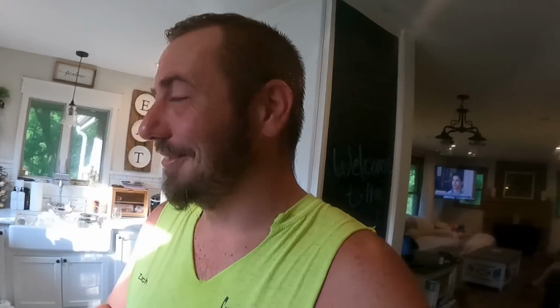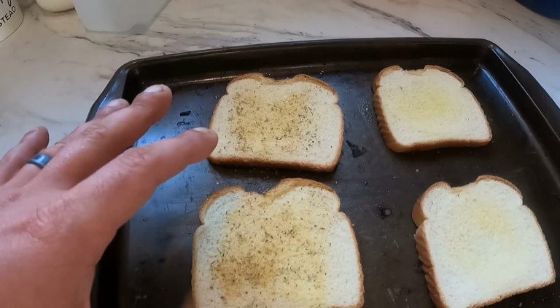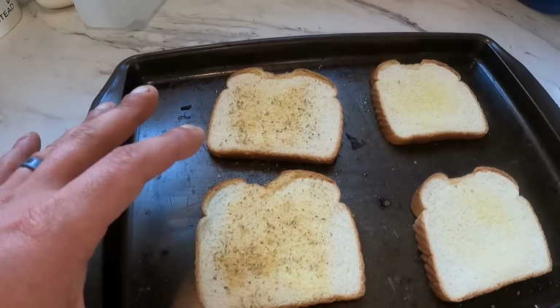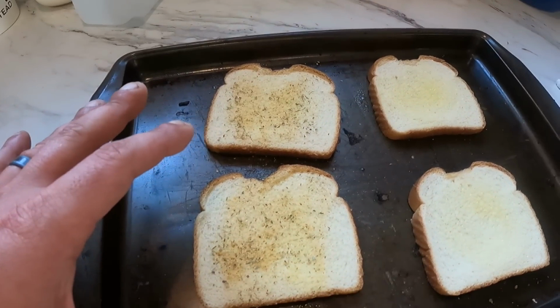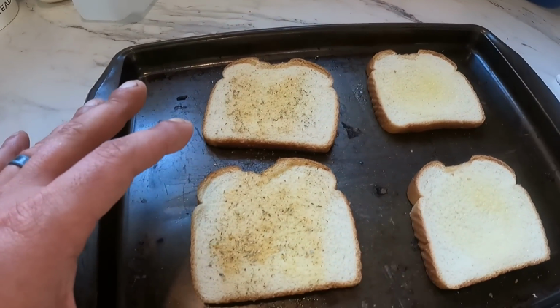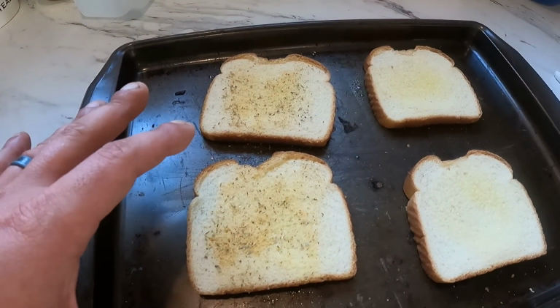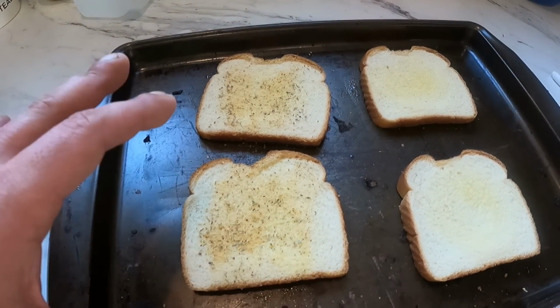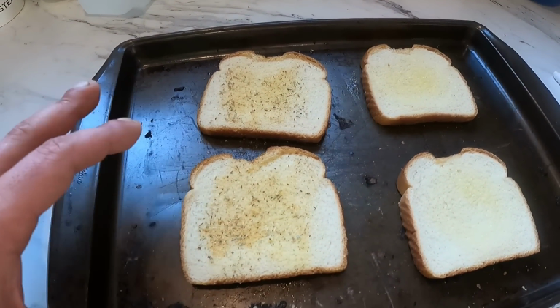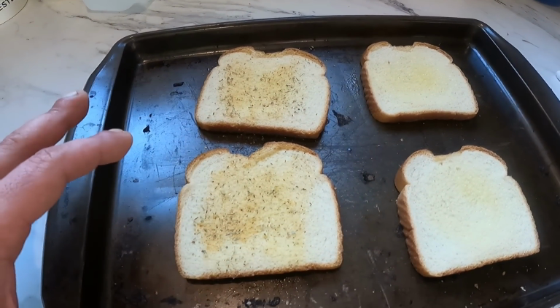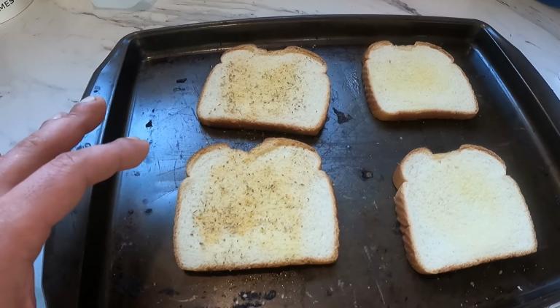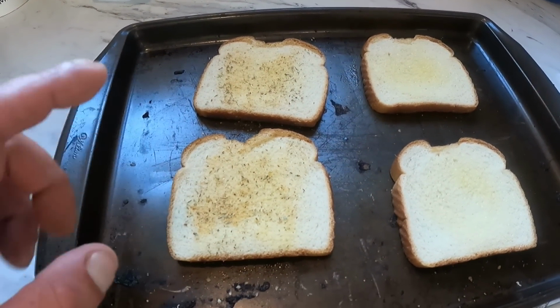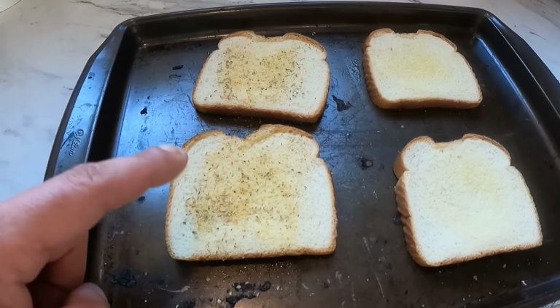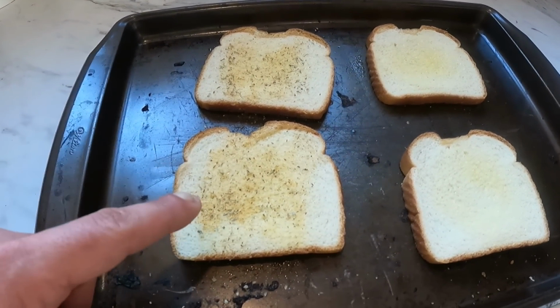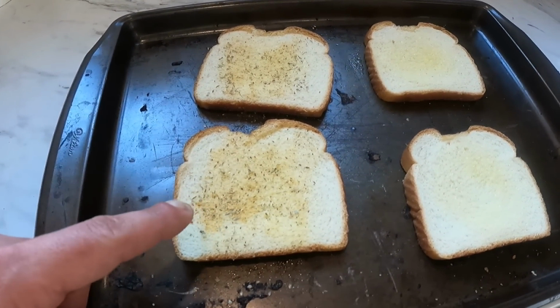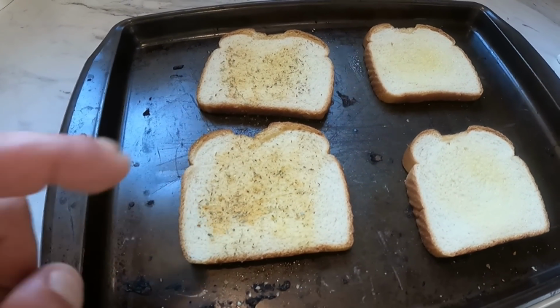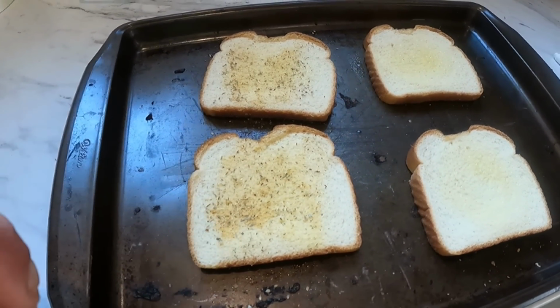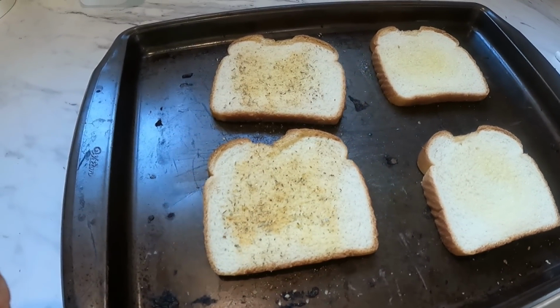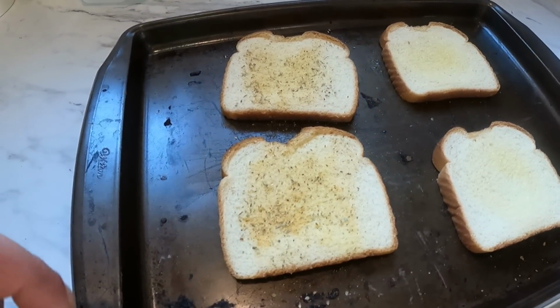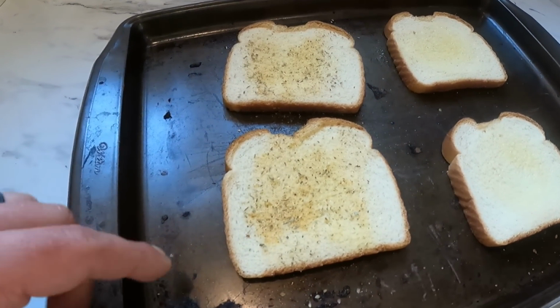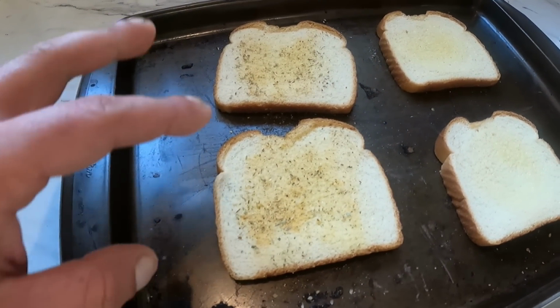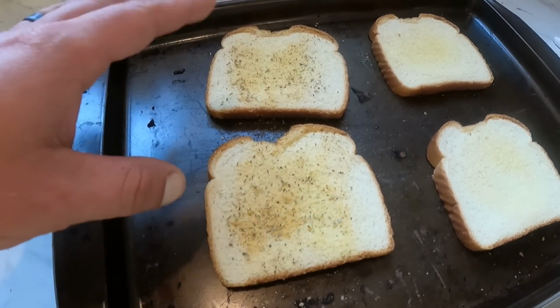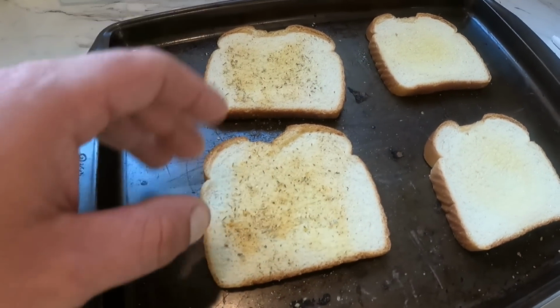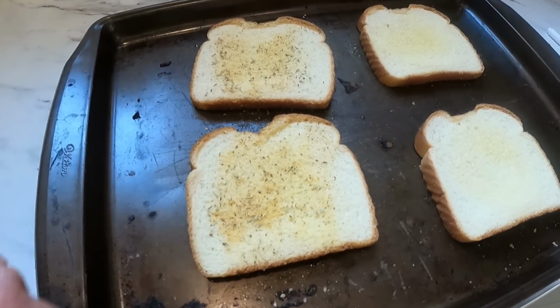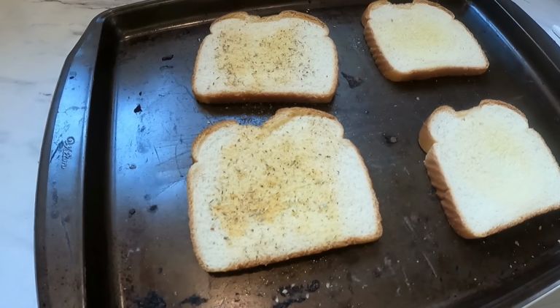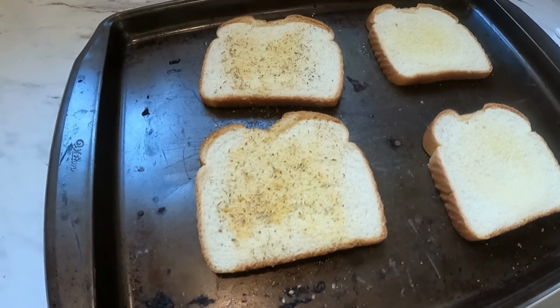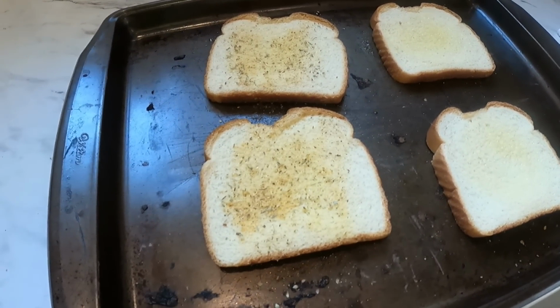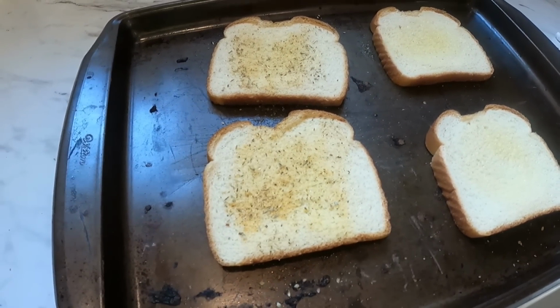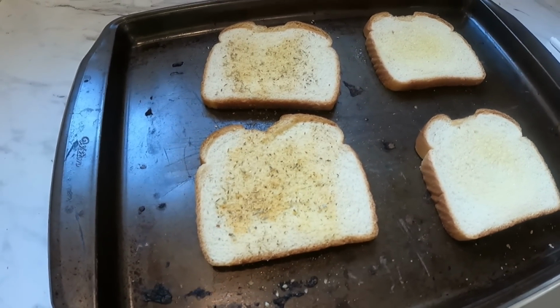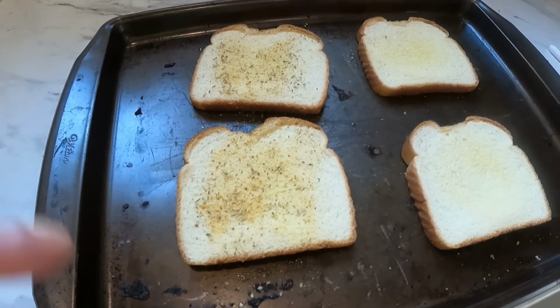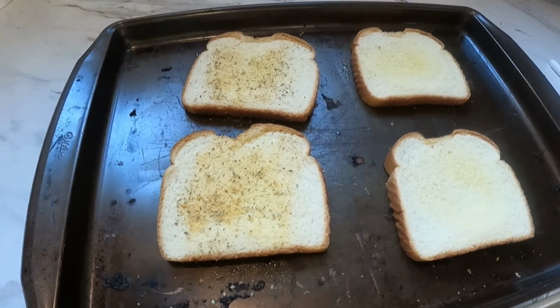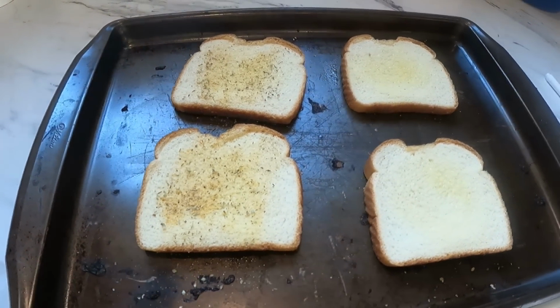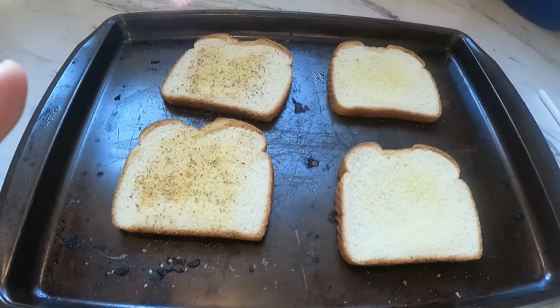A little toasty toast — we gotta get these toasted. She likes a little garlic salt on hers, and that's the first step.